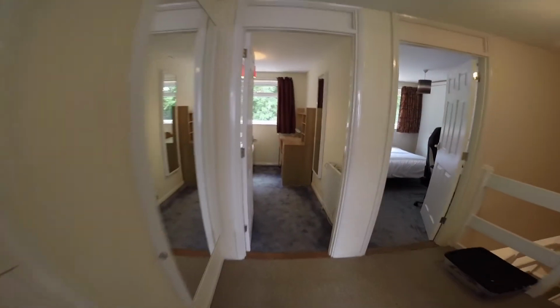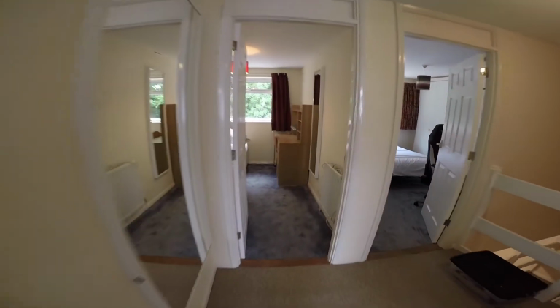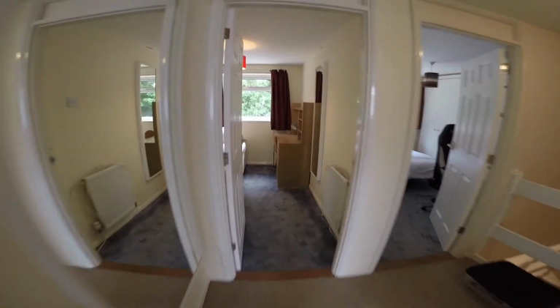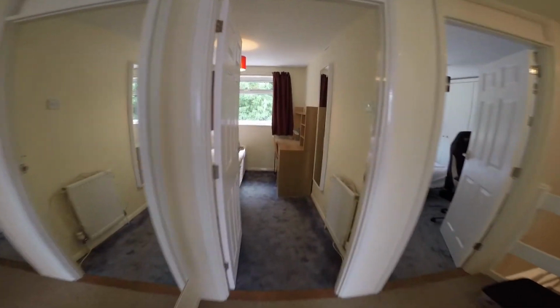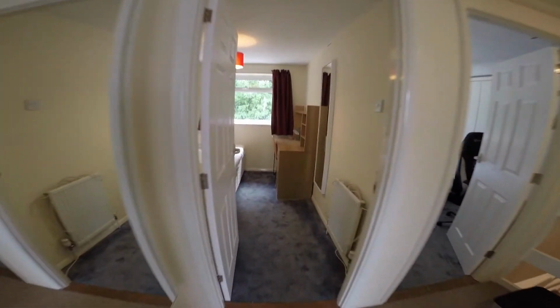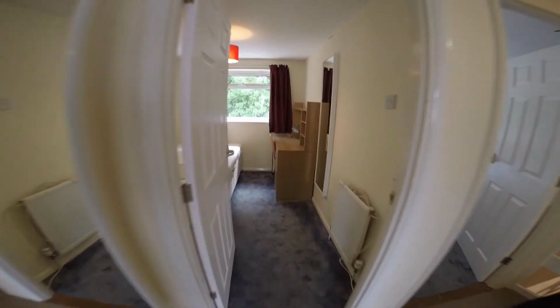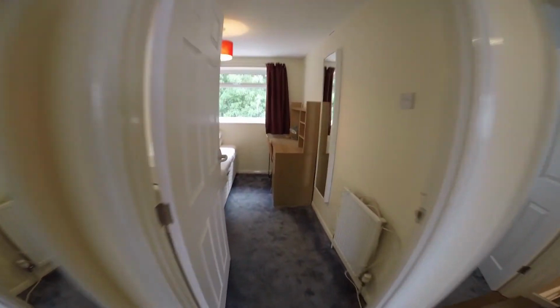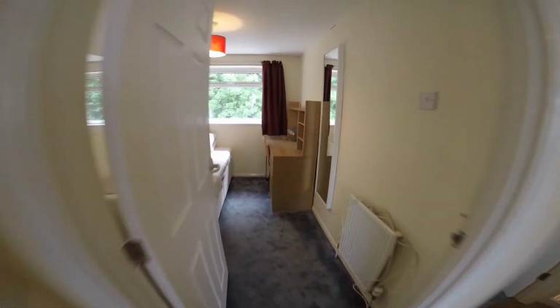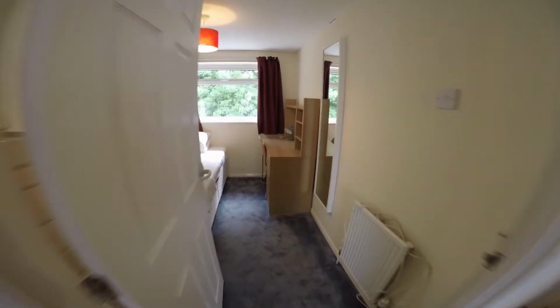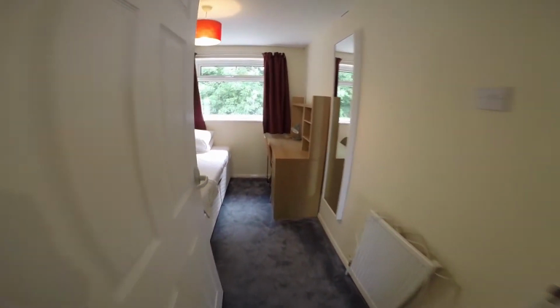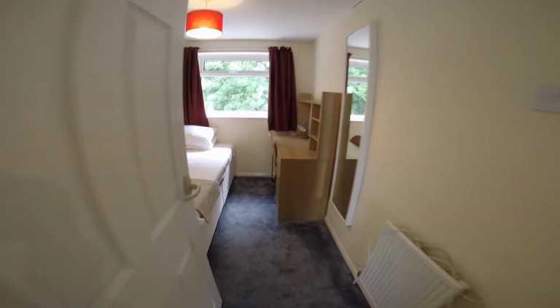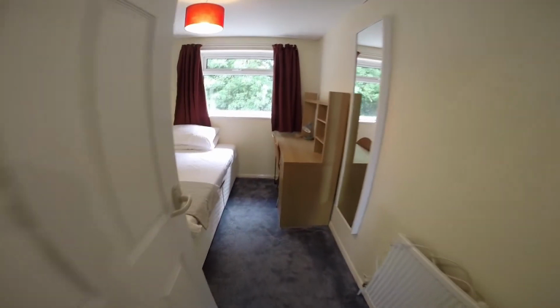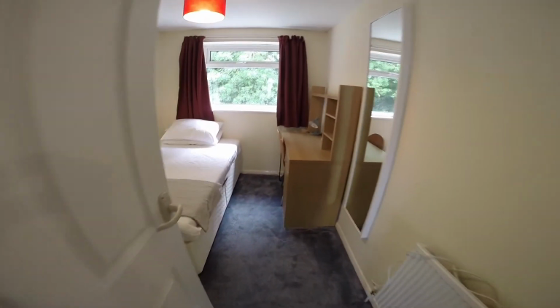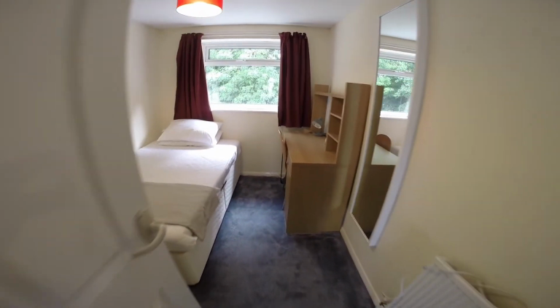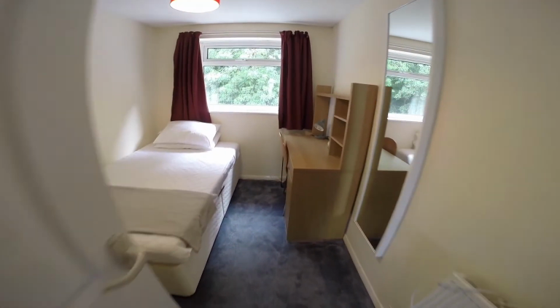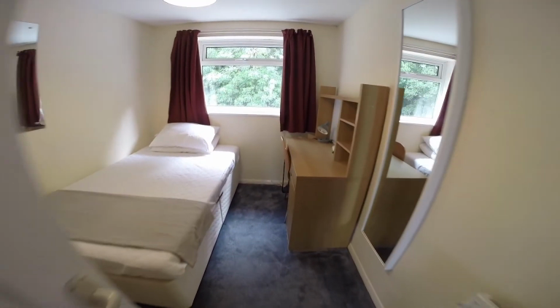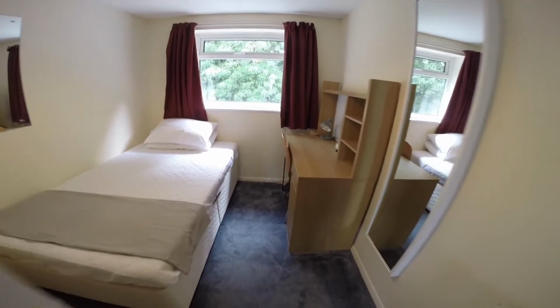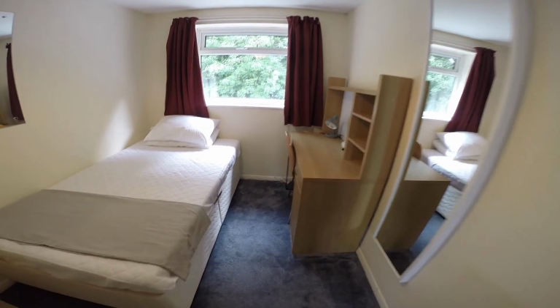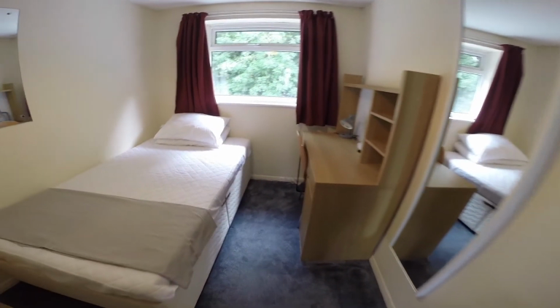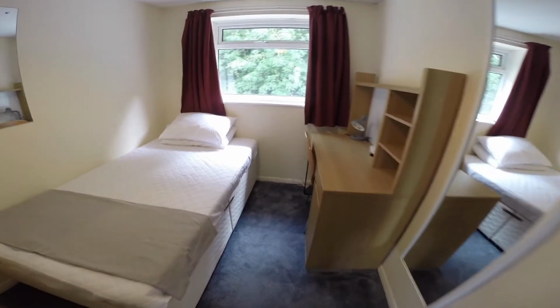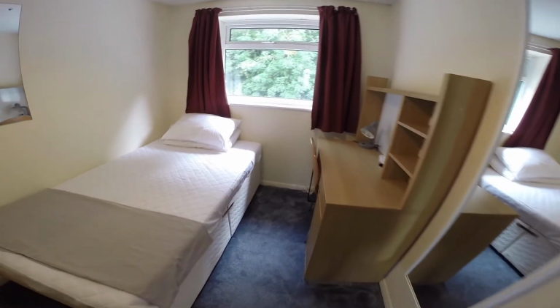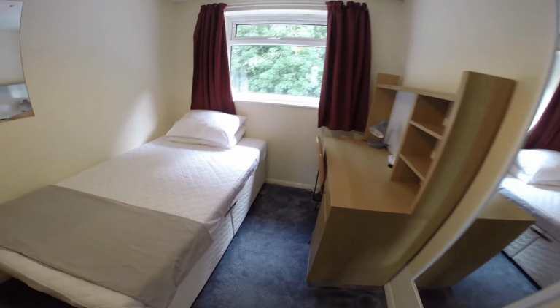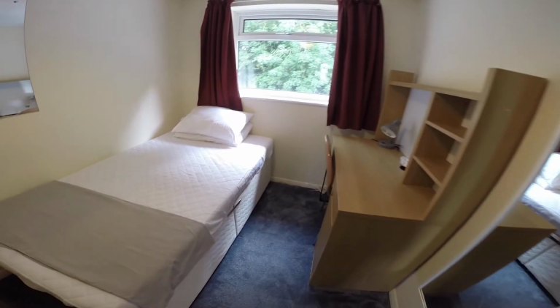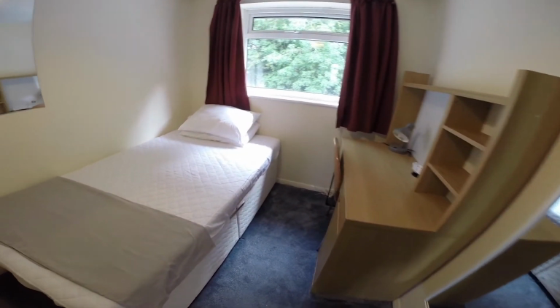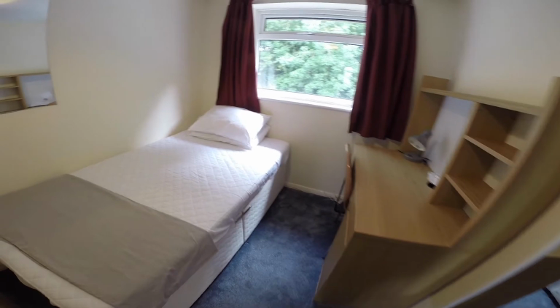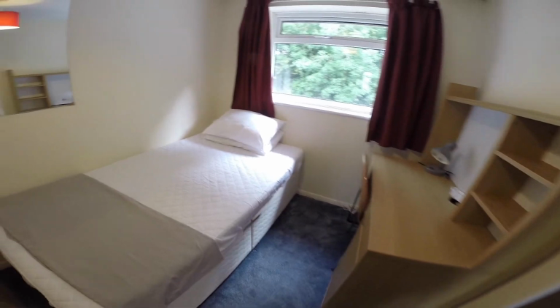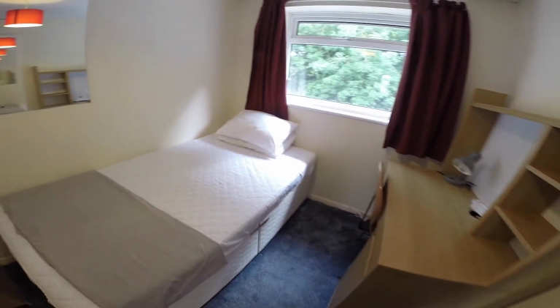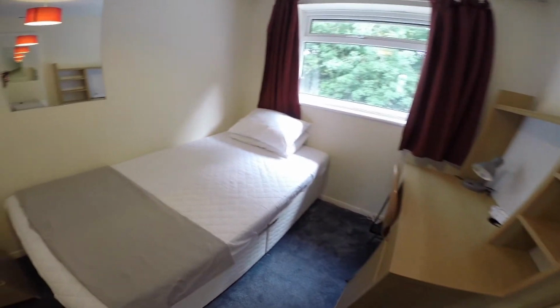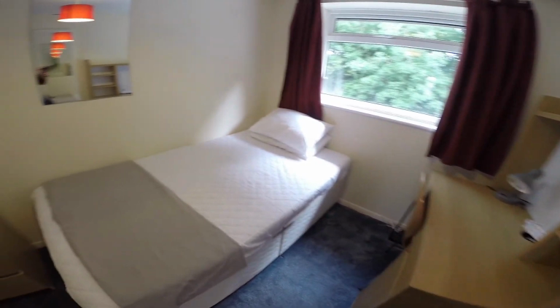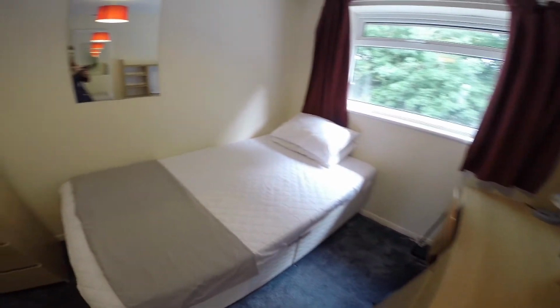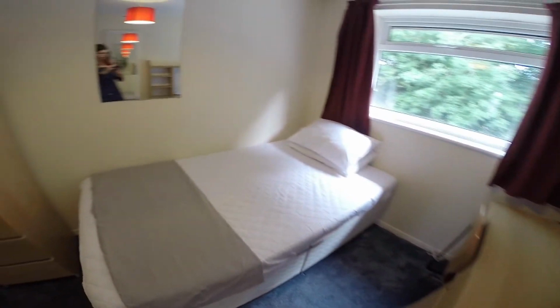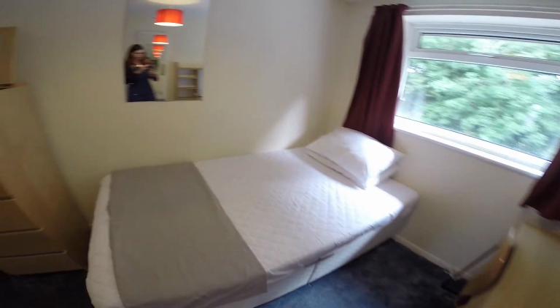Directly opposite that we have the fifth of the bedrooms. A cosy room furnished with everything you'll need.